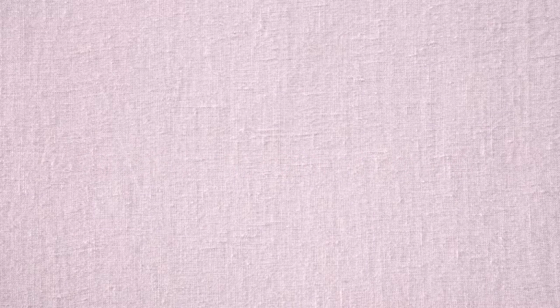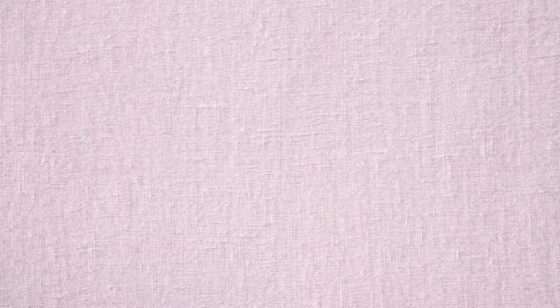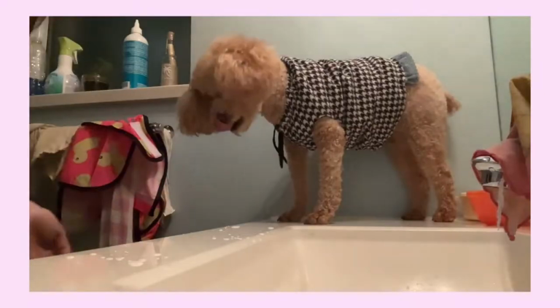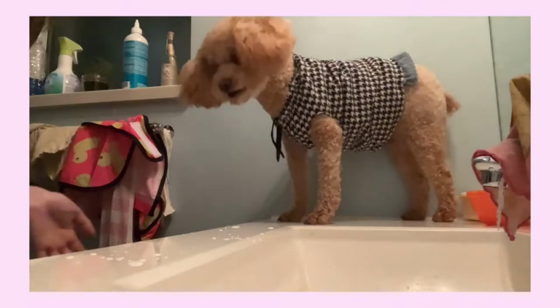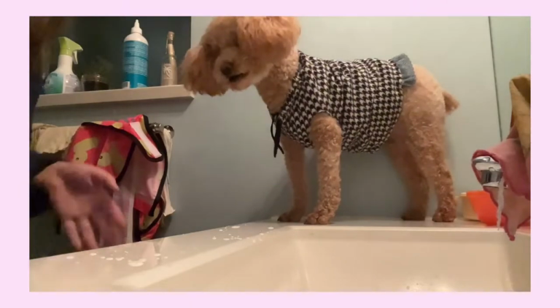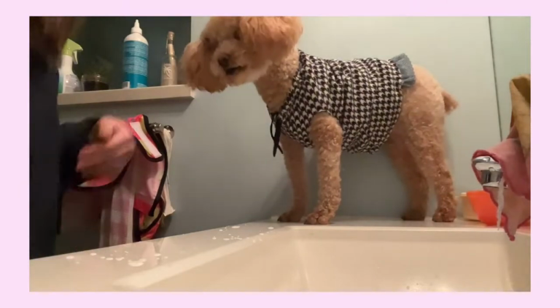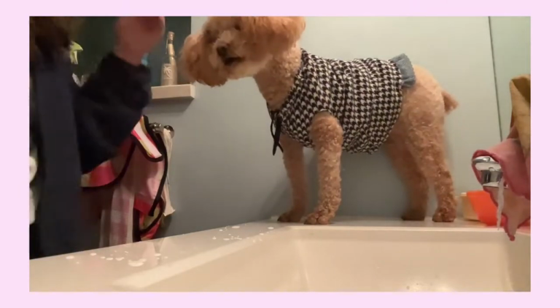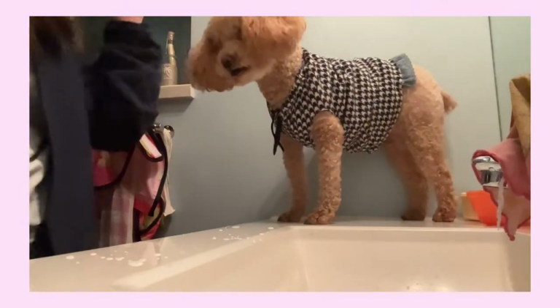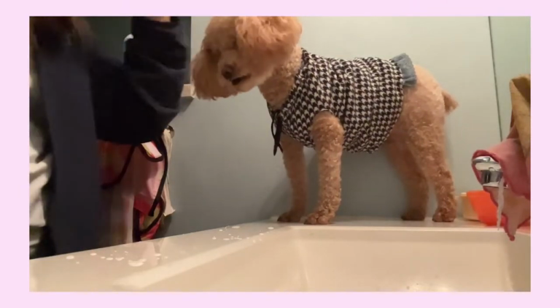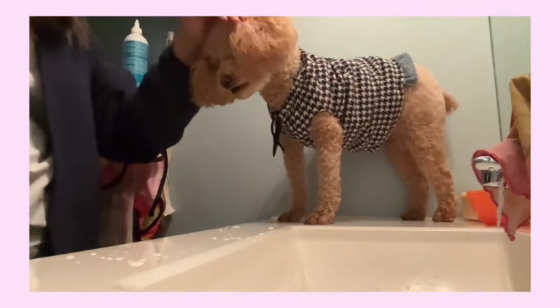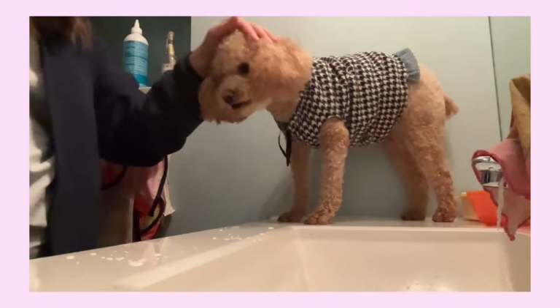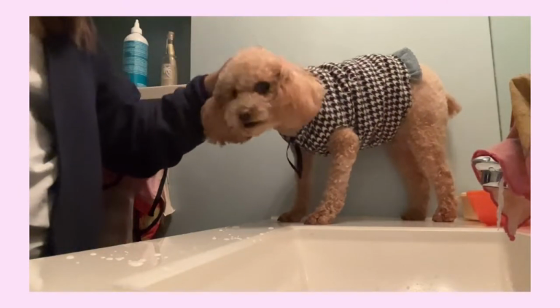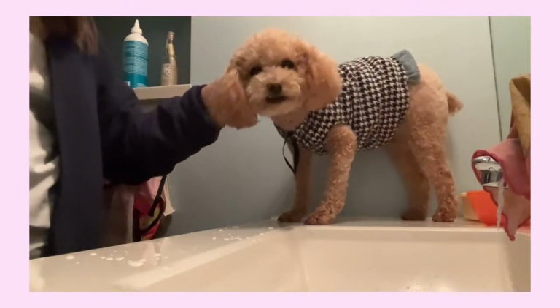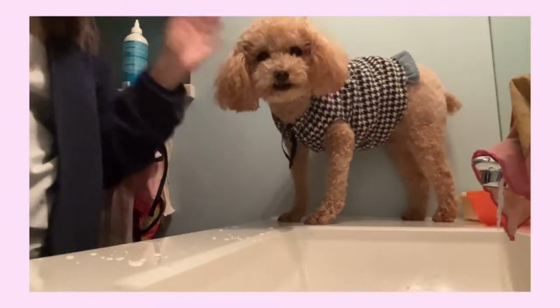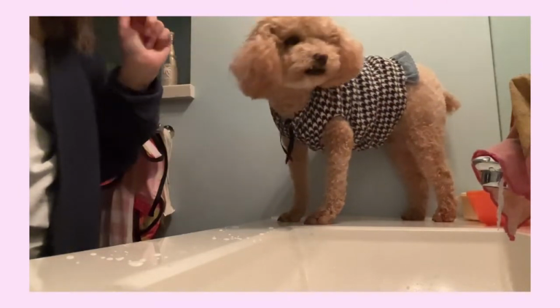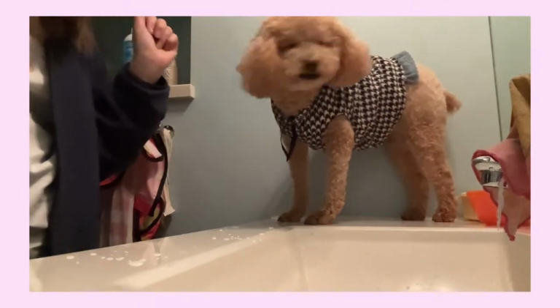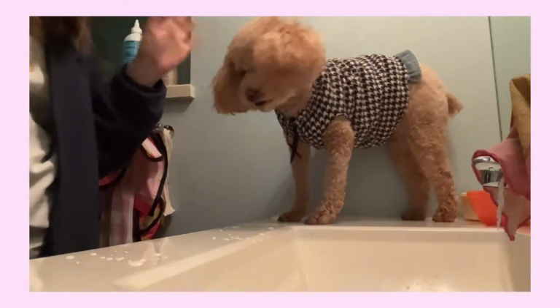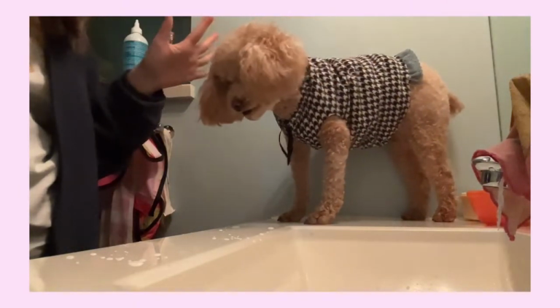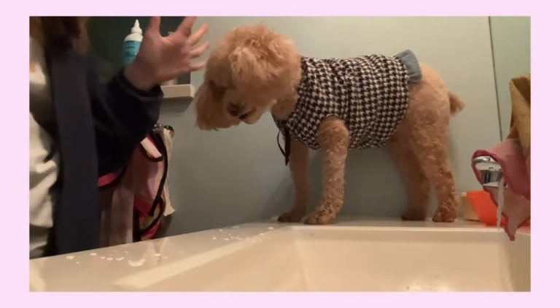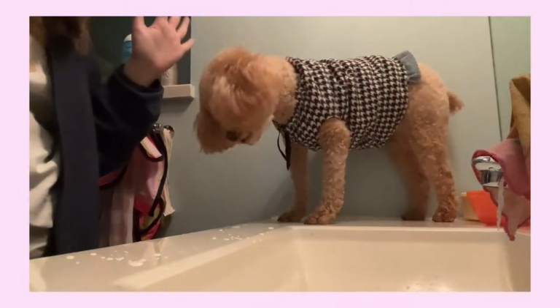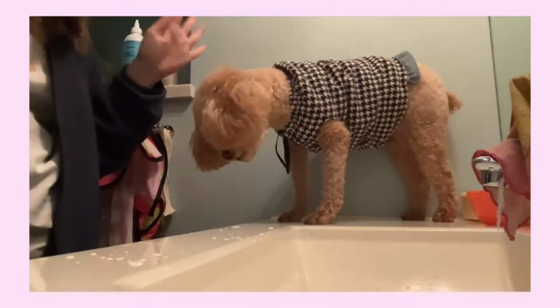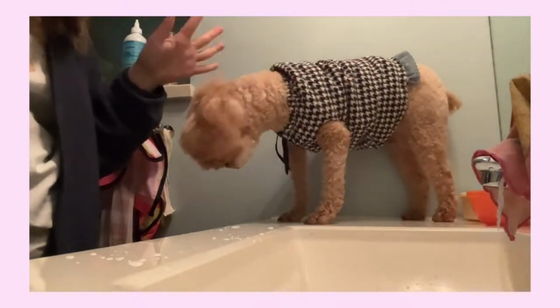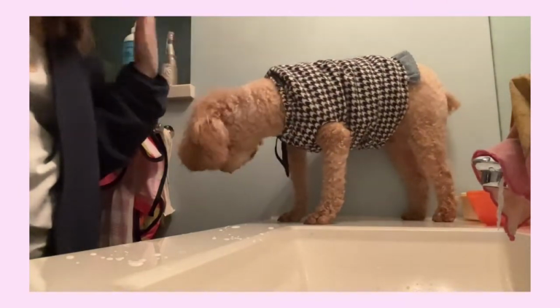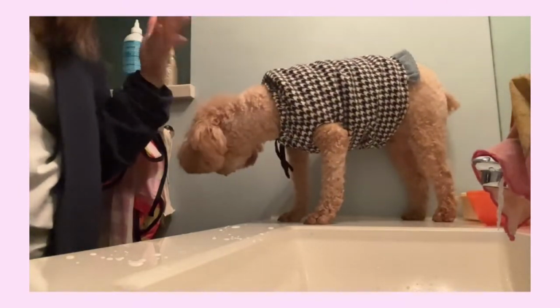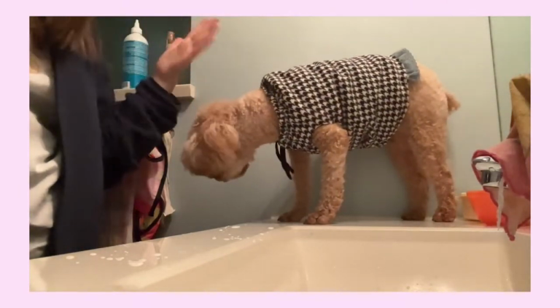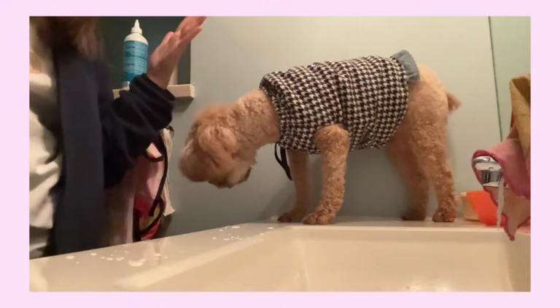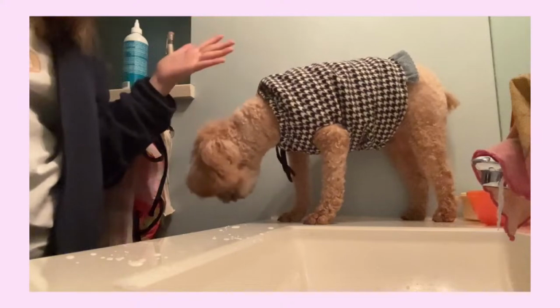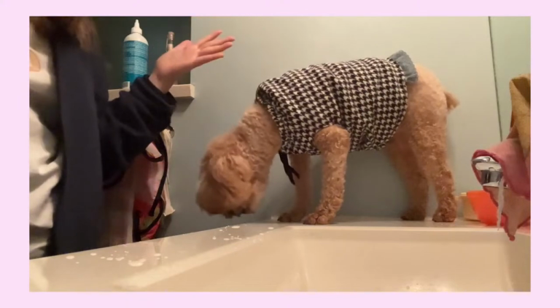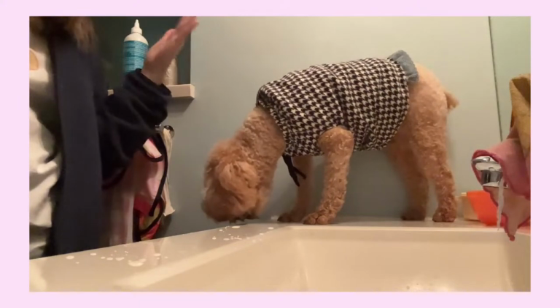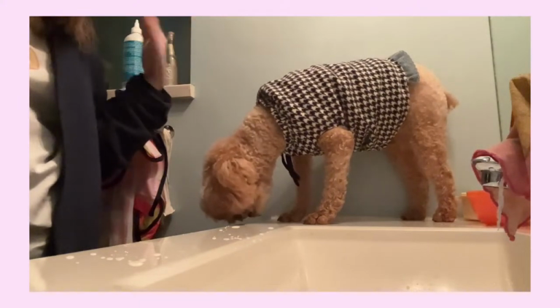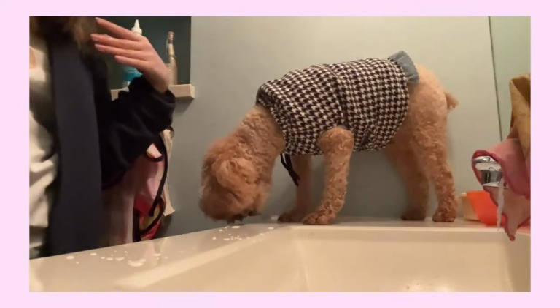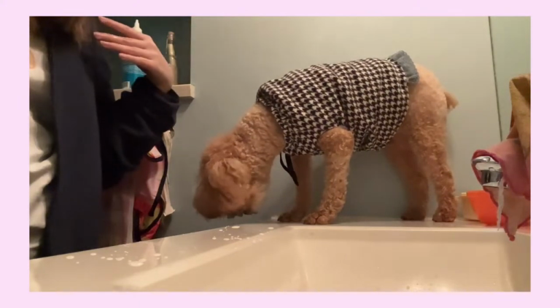Hi everyone, so today we are going to be getting ready for Matcha's bedtime routine that we do every single day.